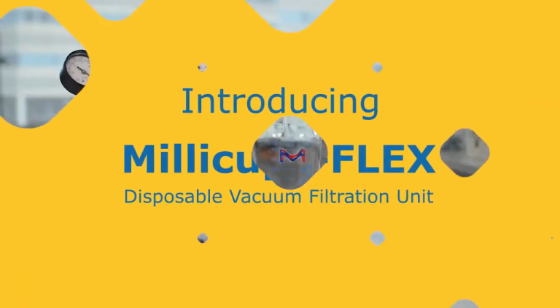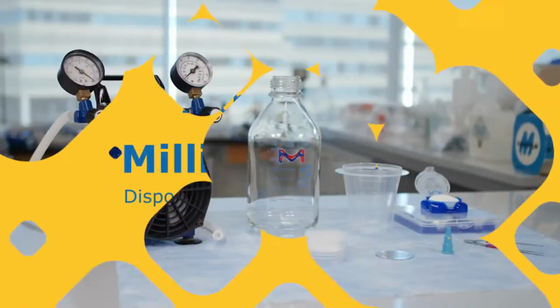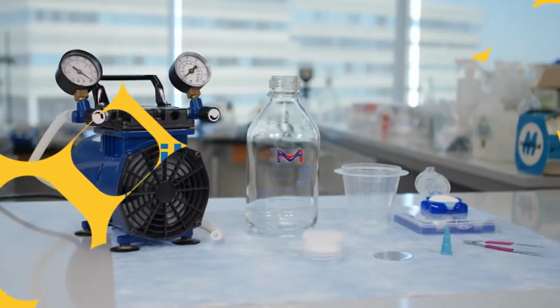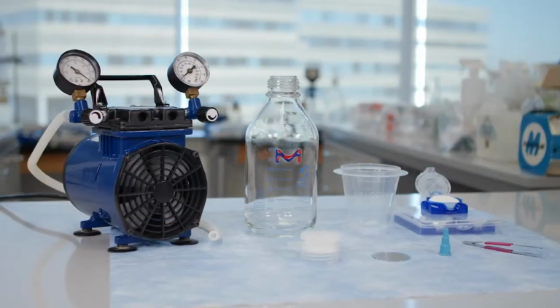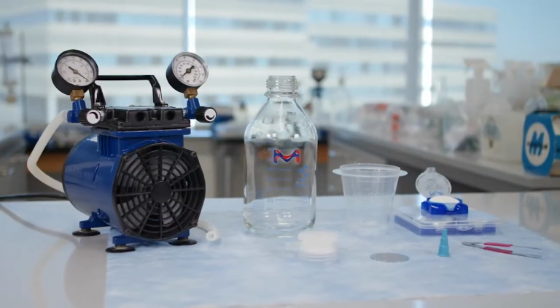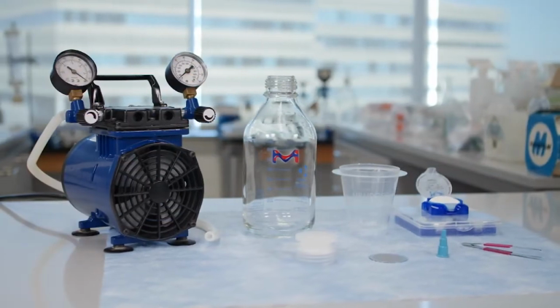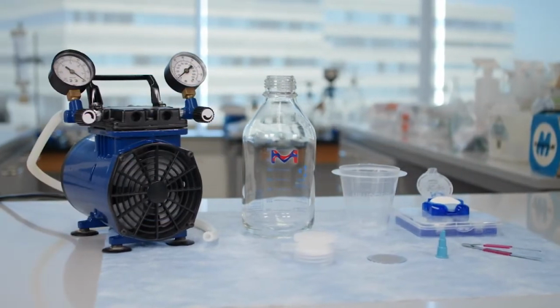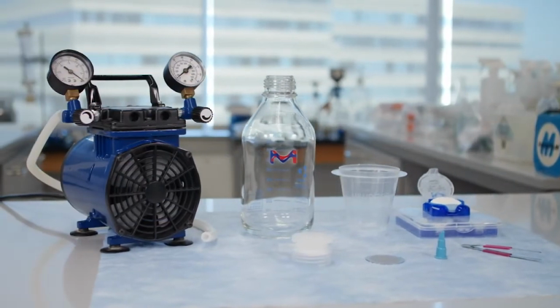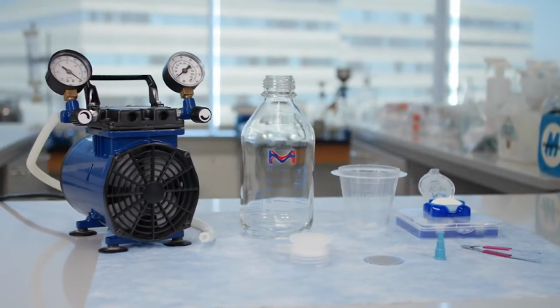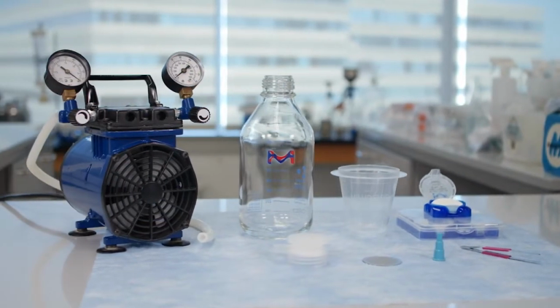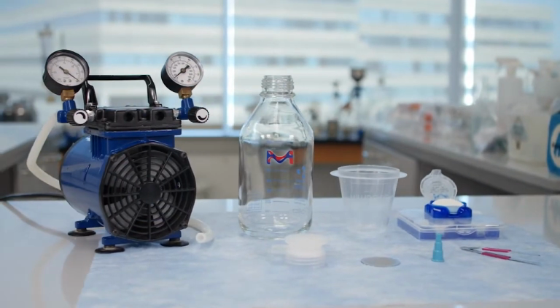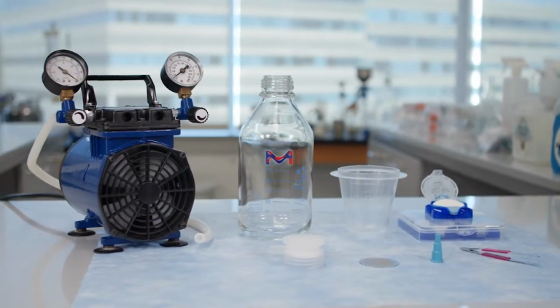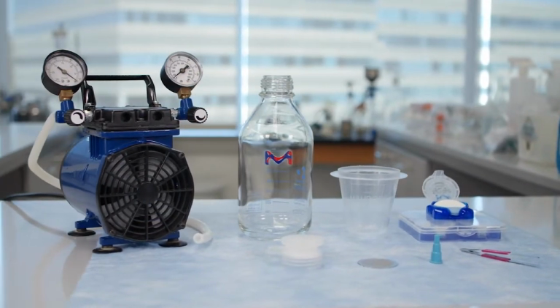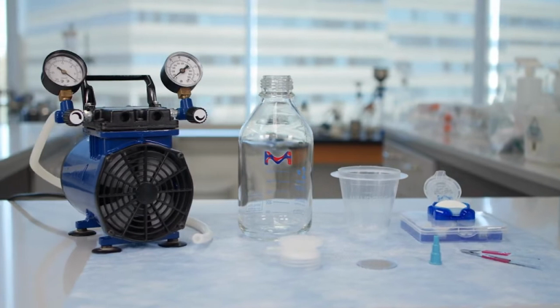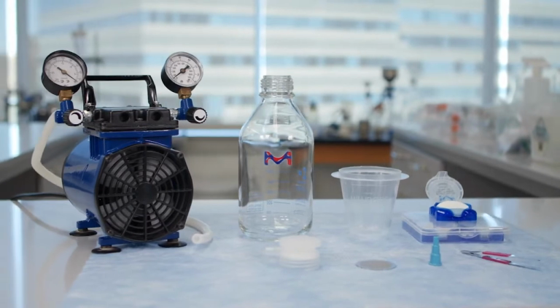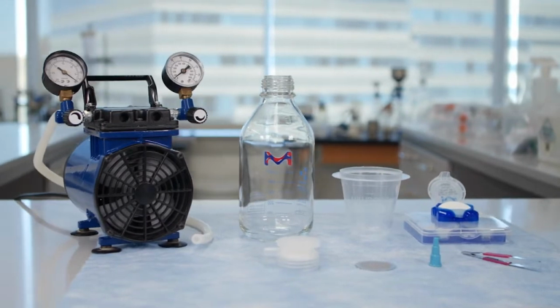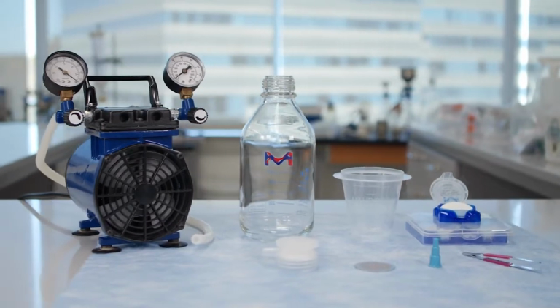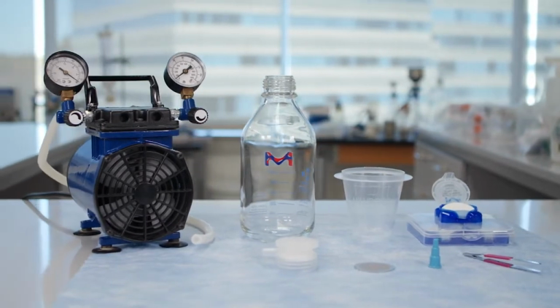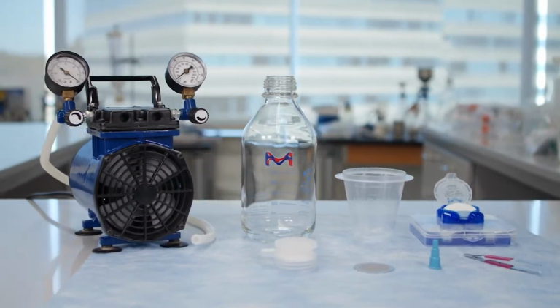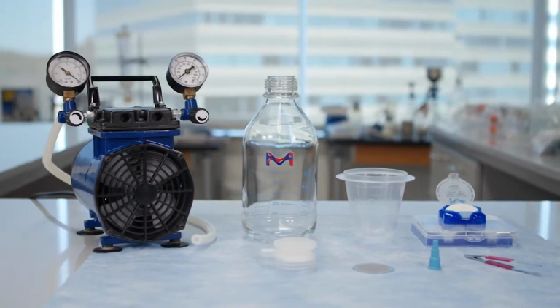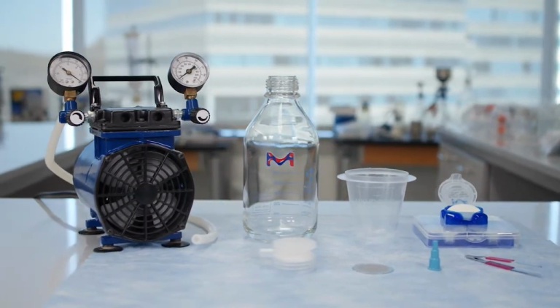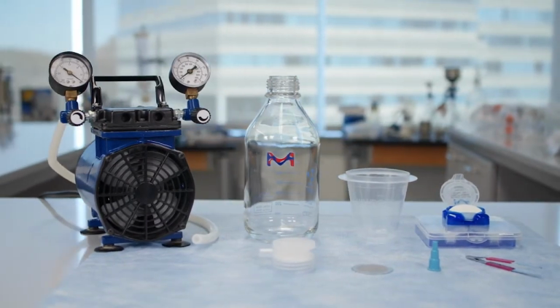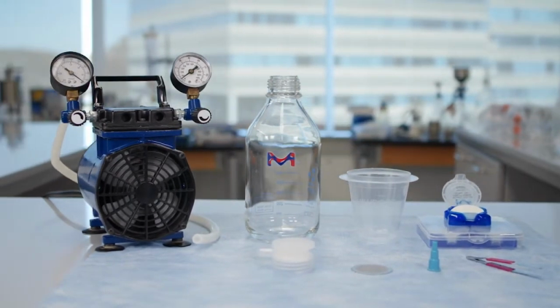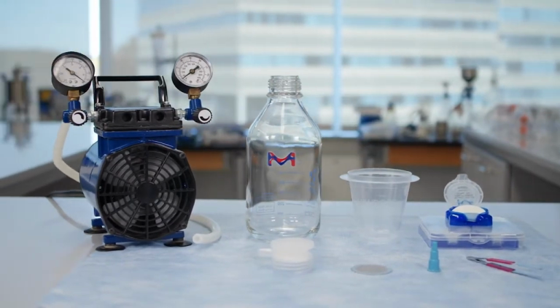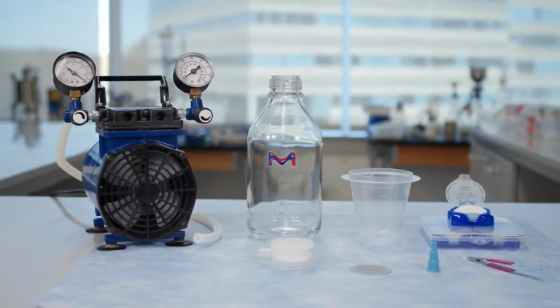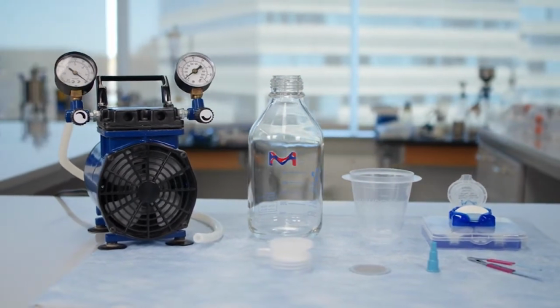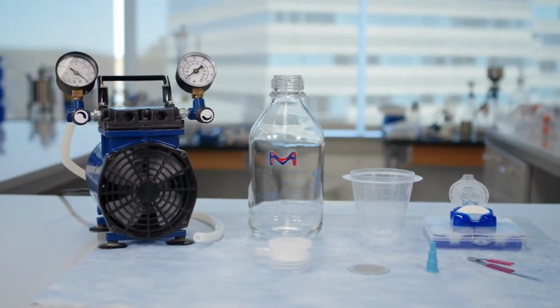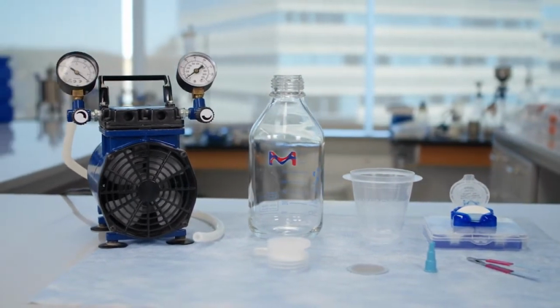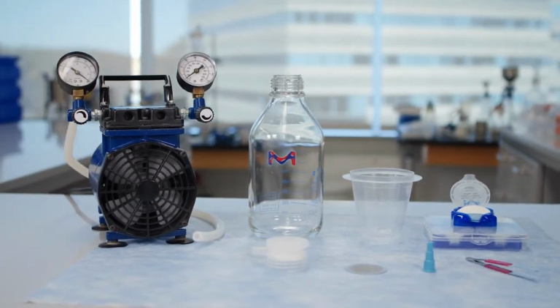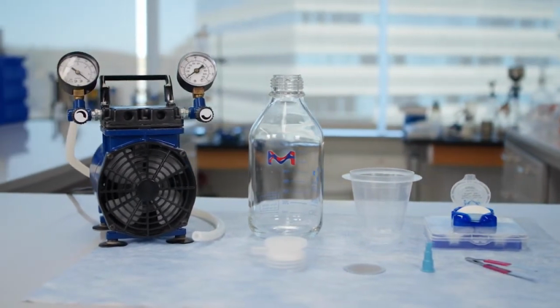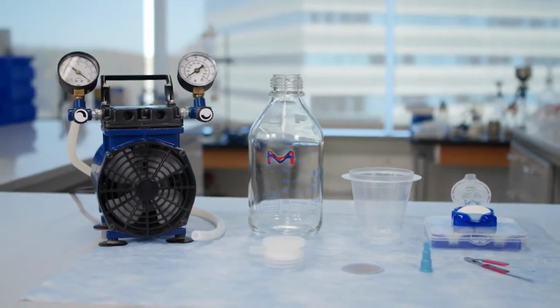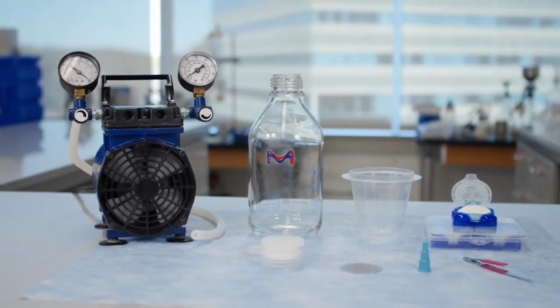The Millicup Flex is a disposable vacuum filtration system that provides a time-saving alternative to traditional glassware setups.